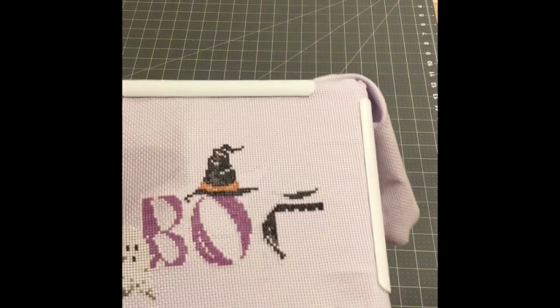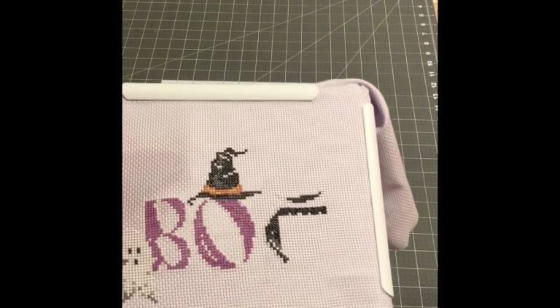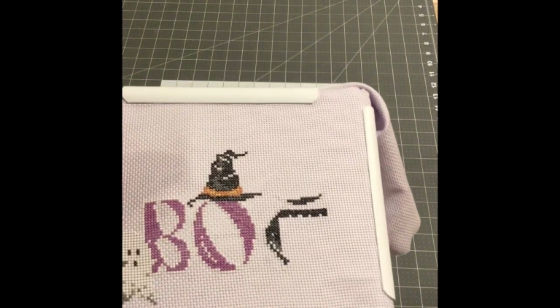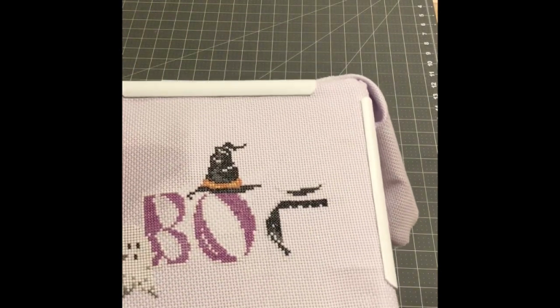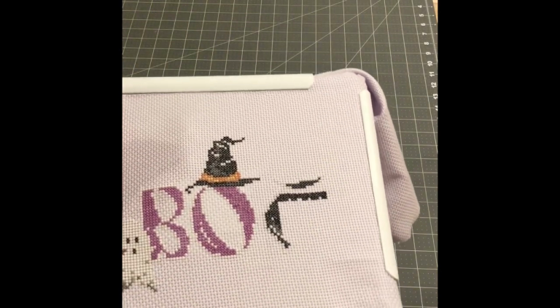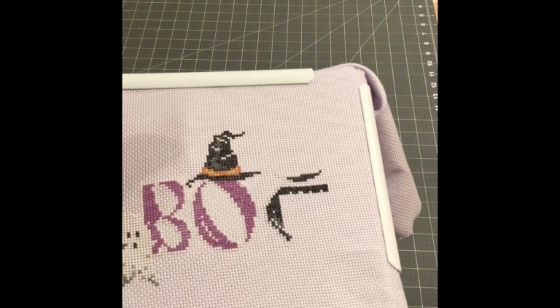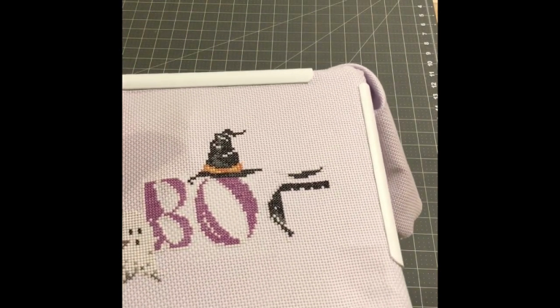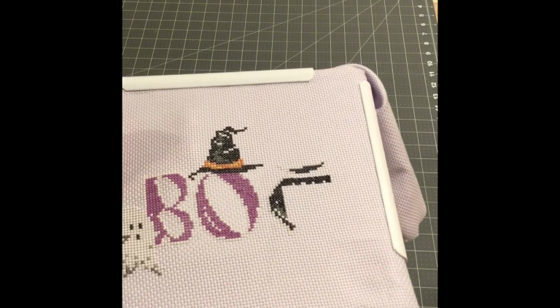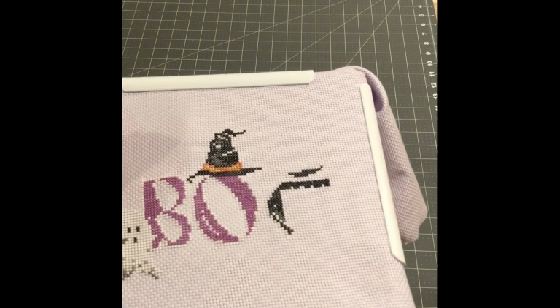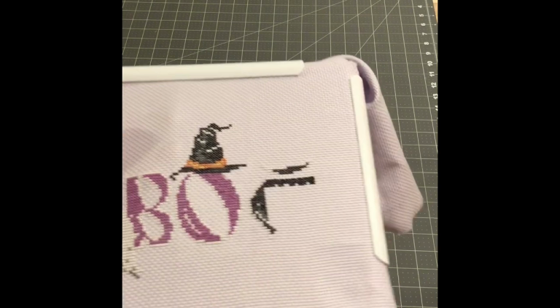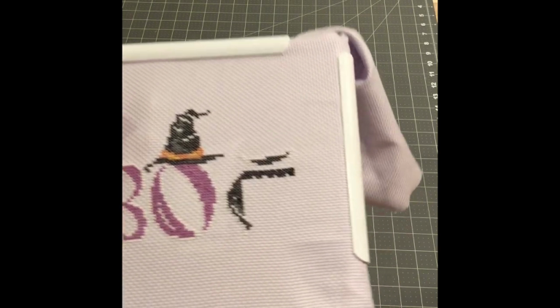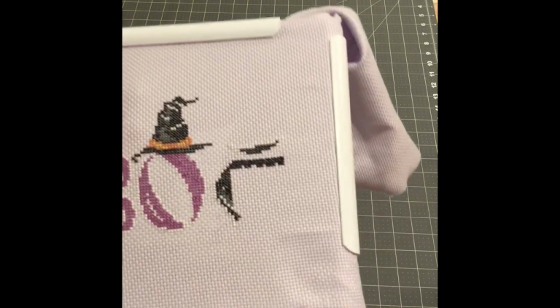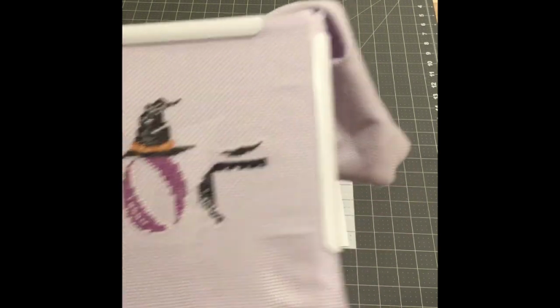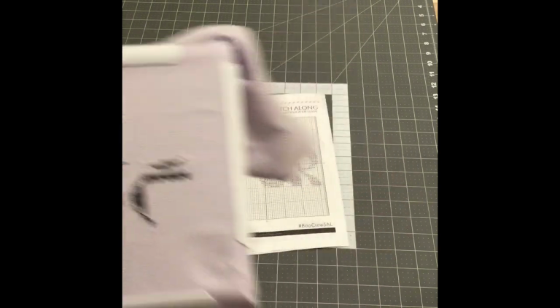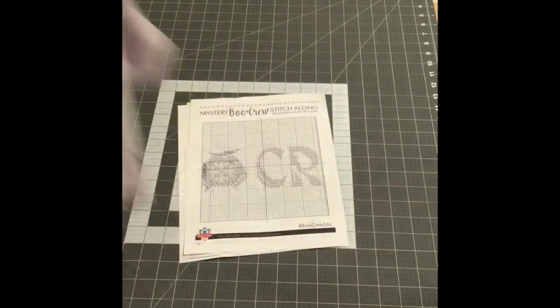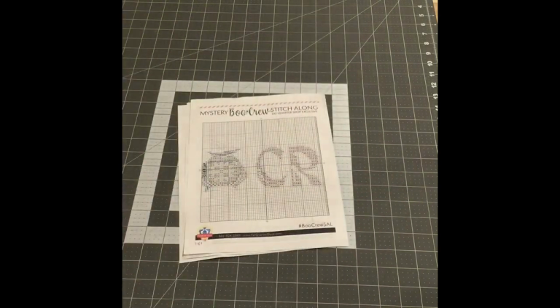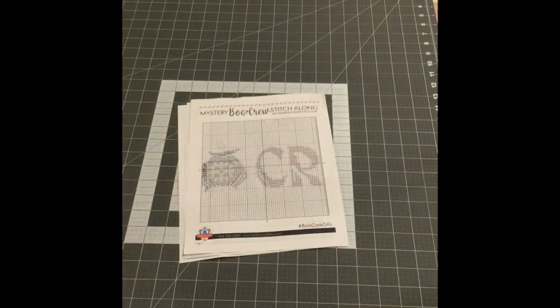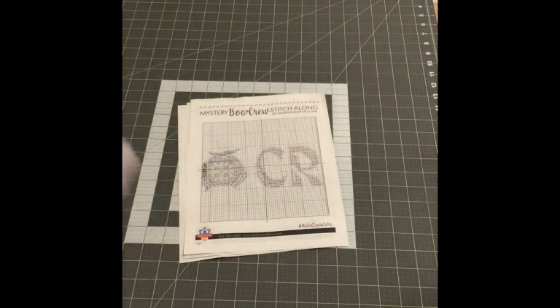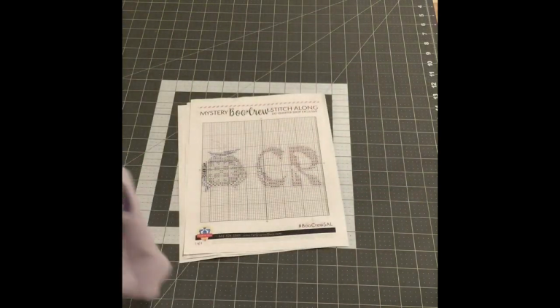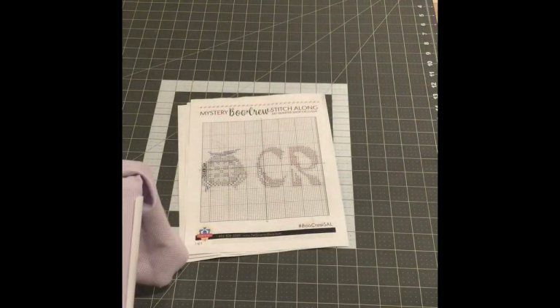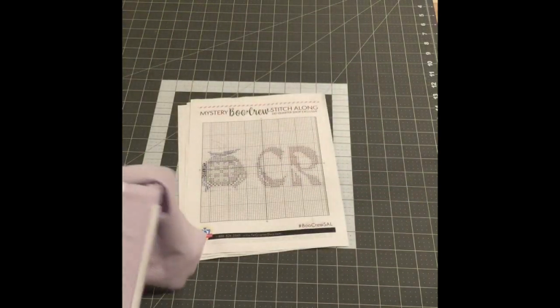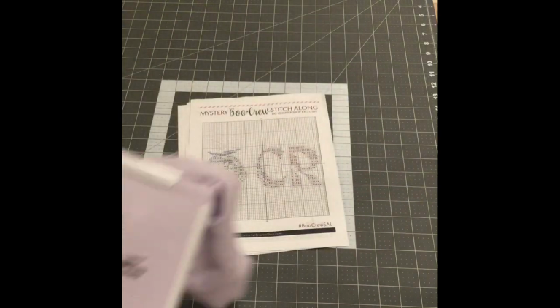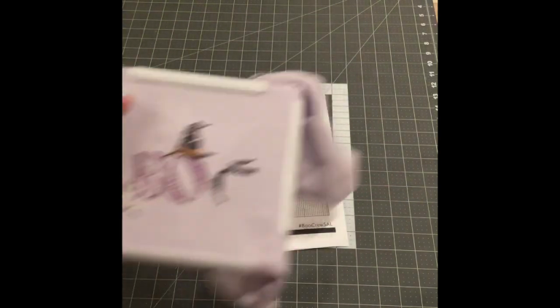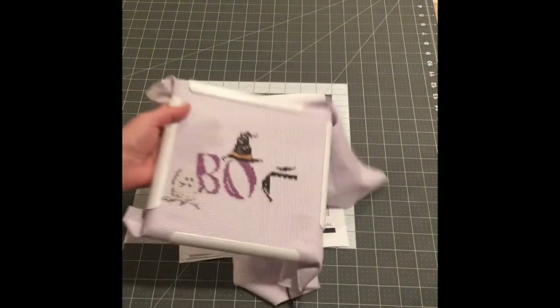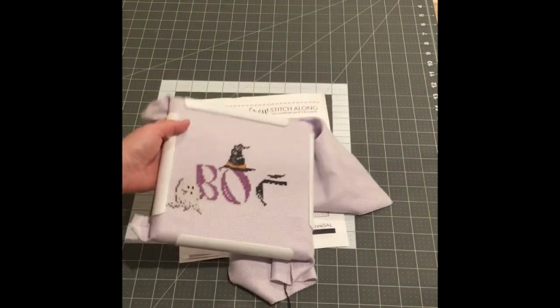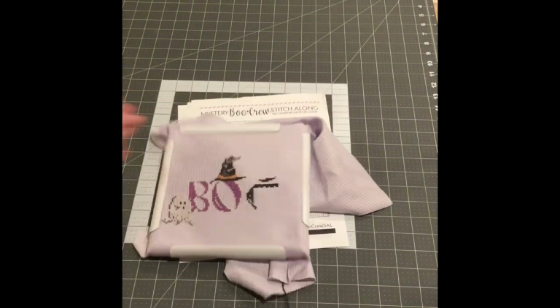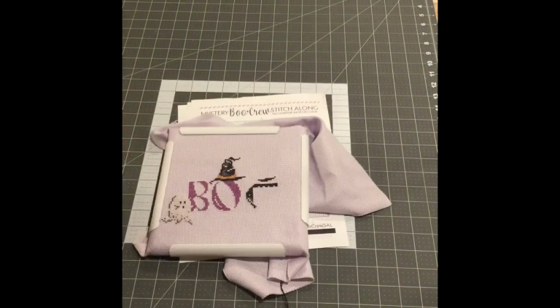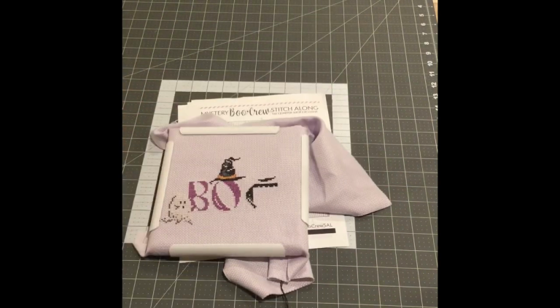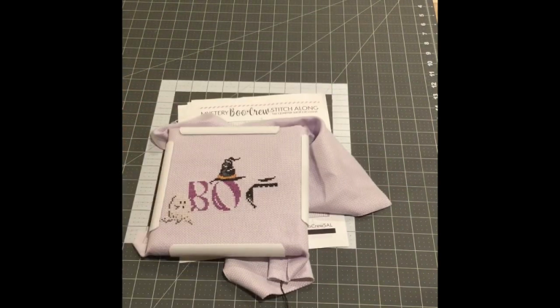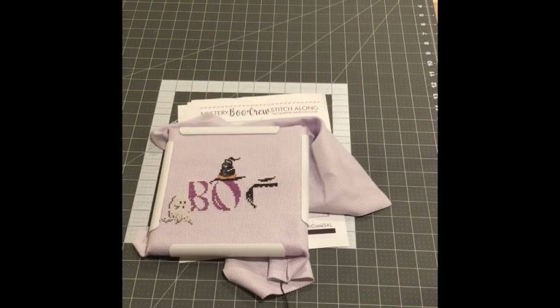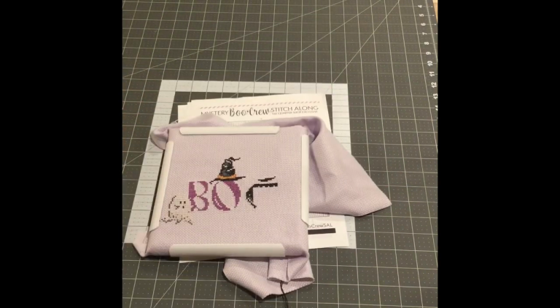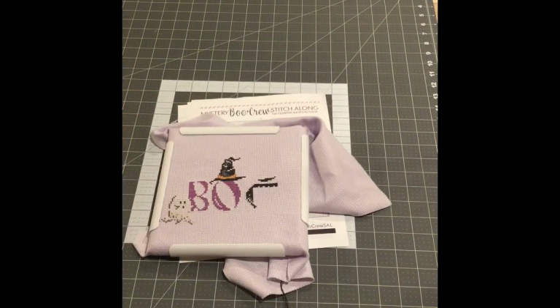So that's what I worked on and got done yesterday. Thanks for watching and I will see you back here tomorrow. Bye.